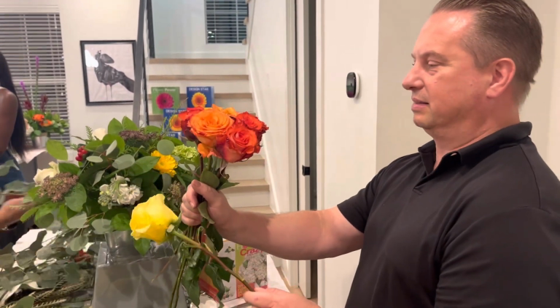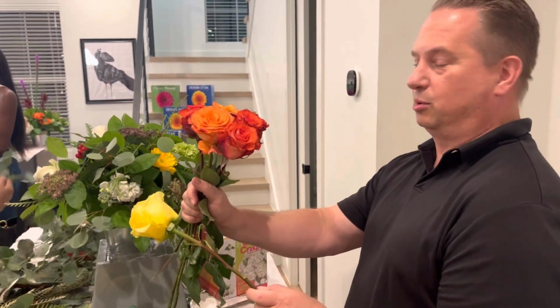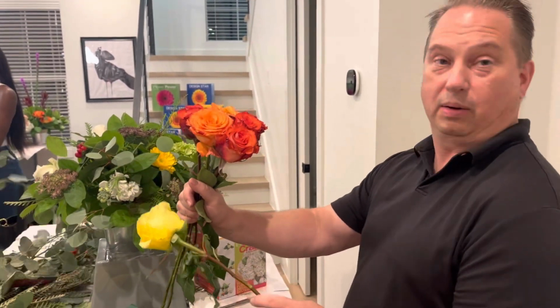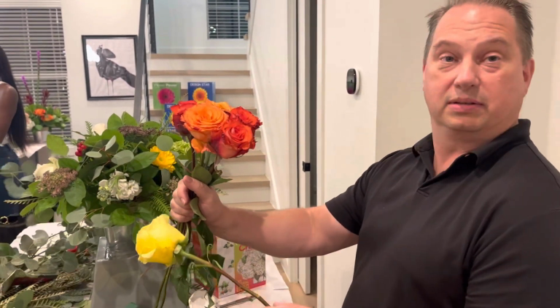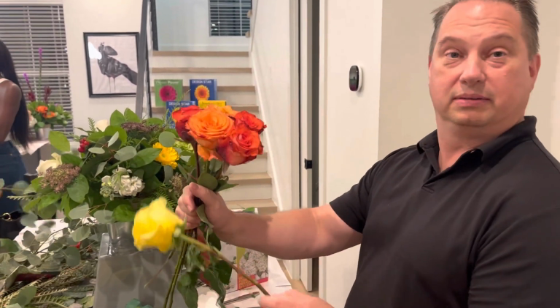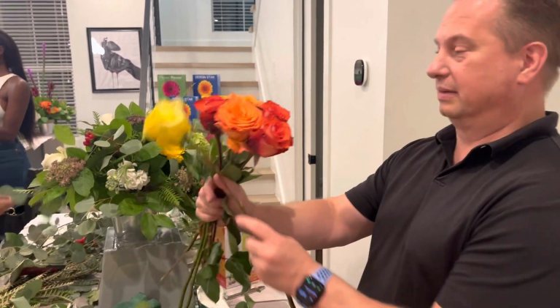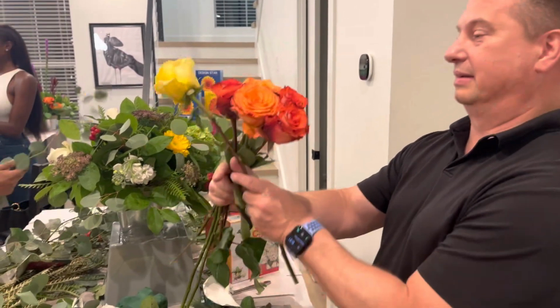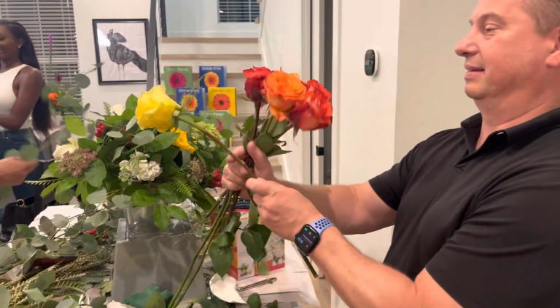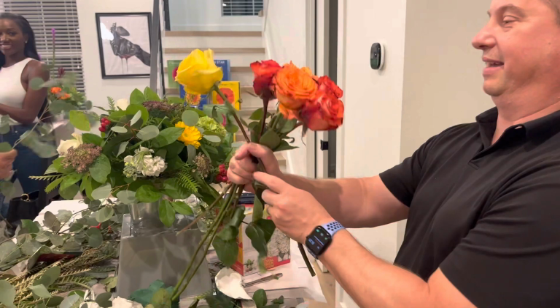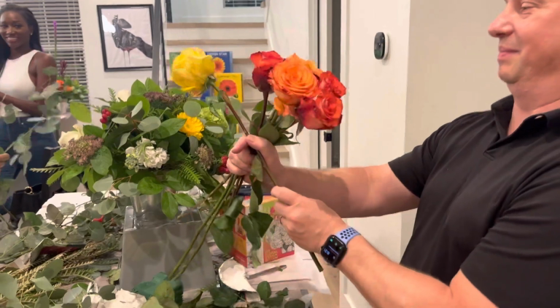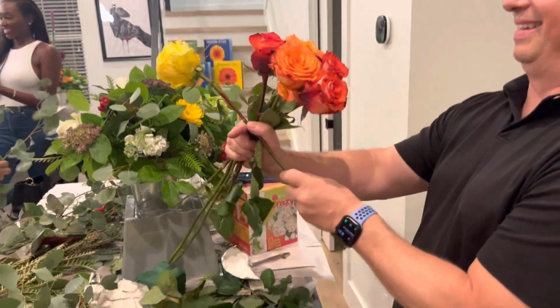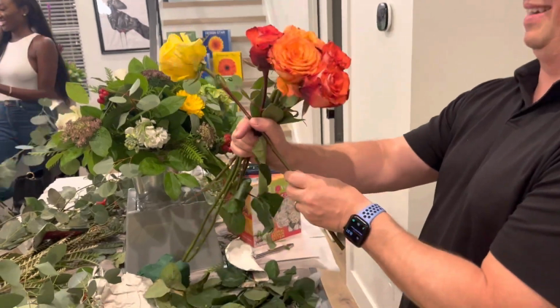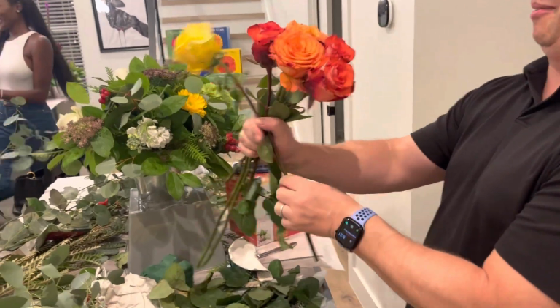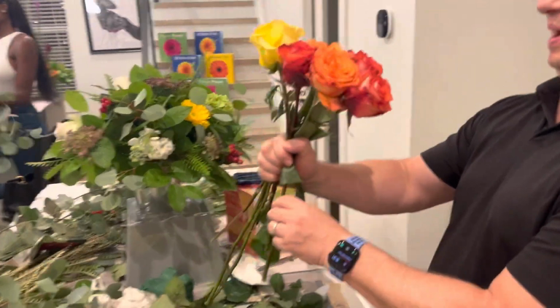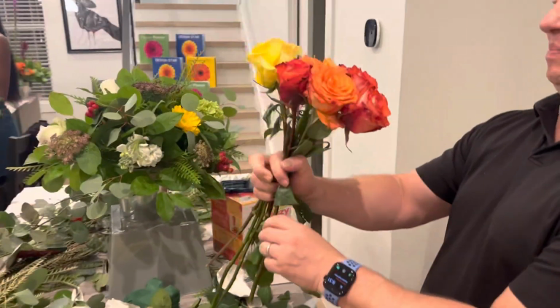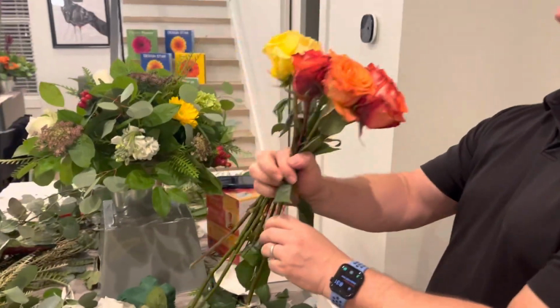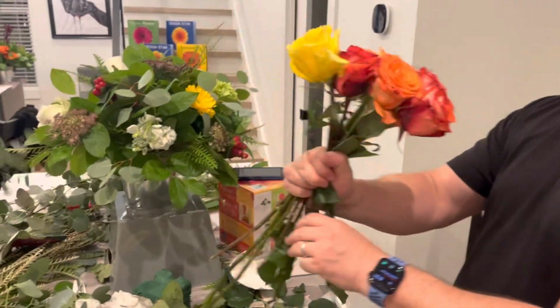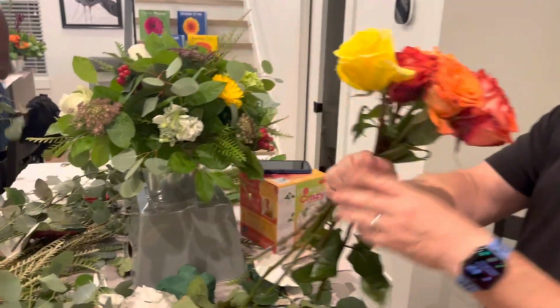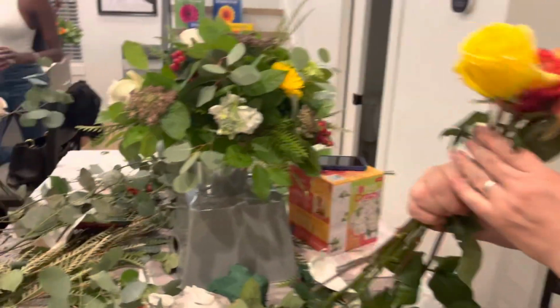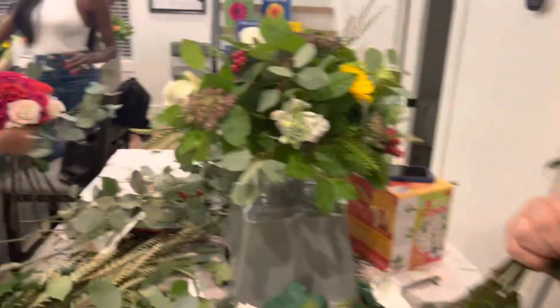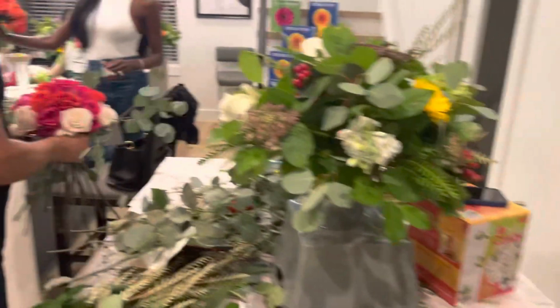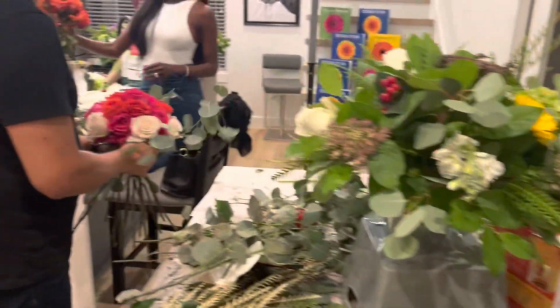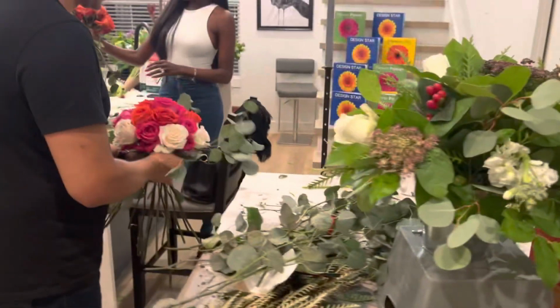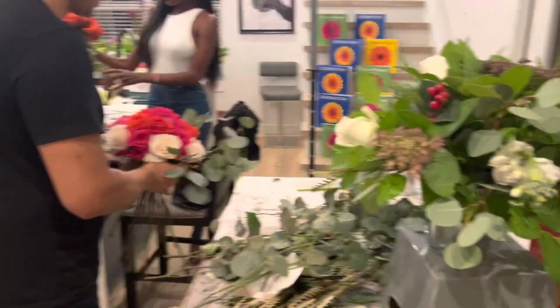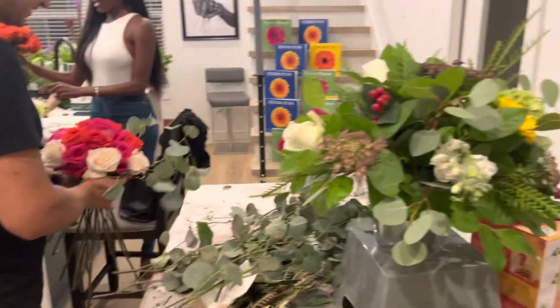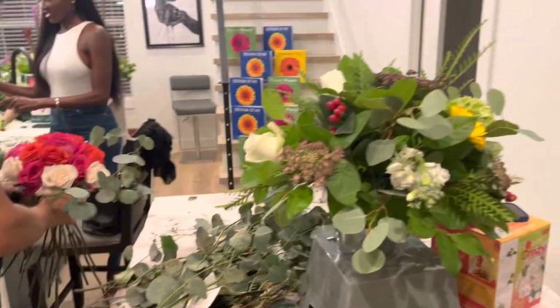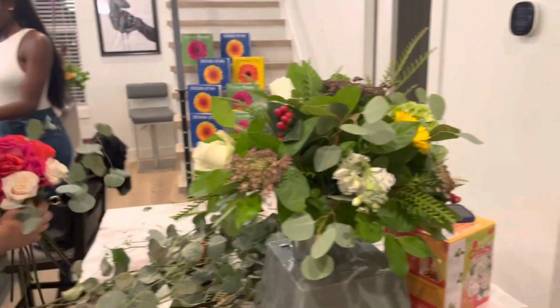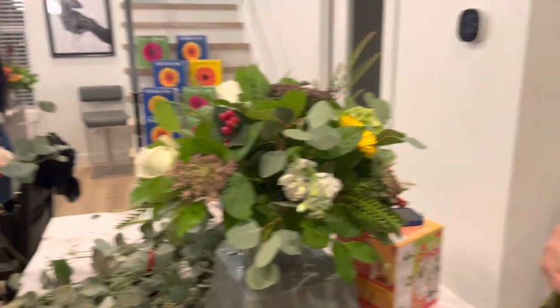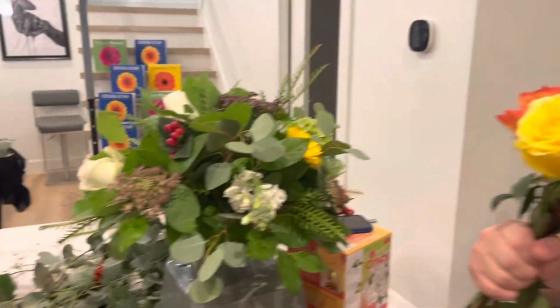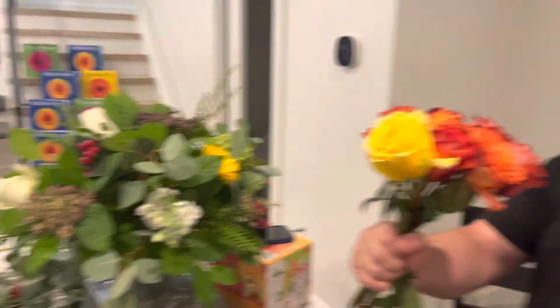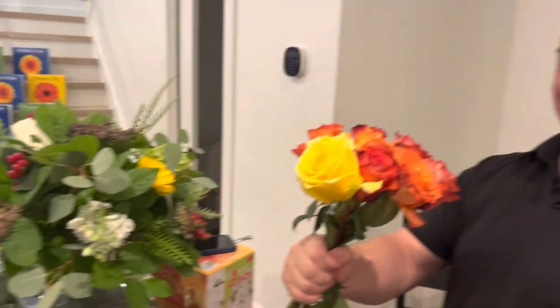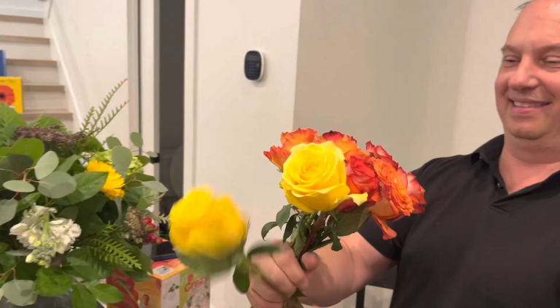Two hours. I've already gotten significantly better. Your work's over there — we'll show you Darren's work.